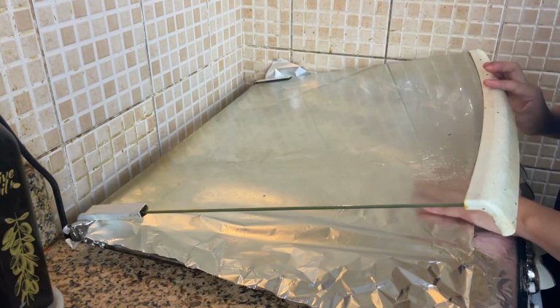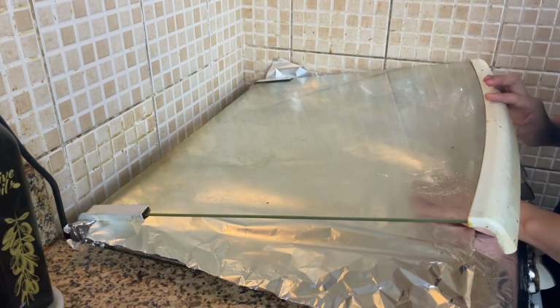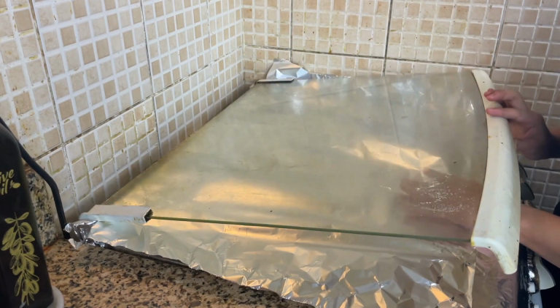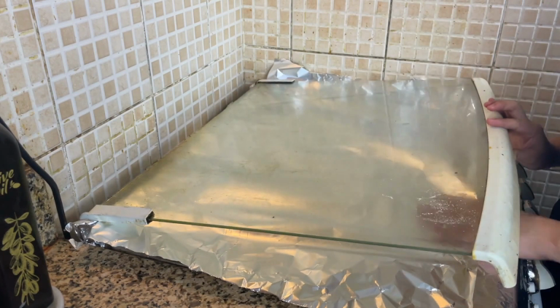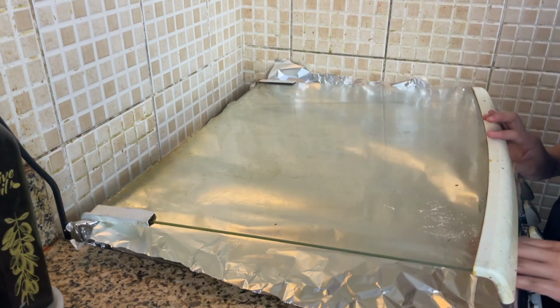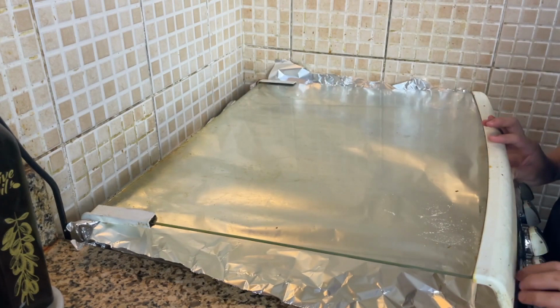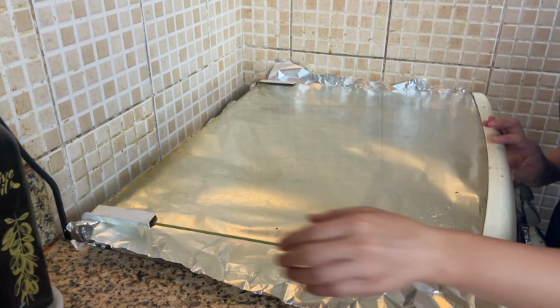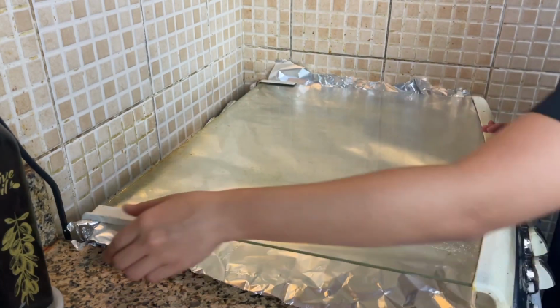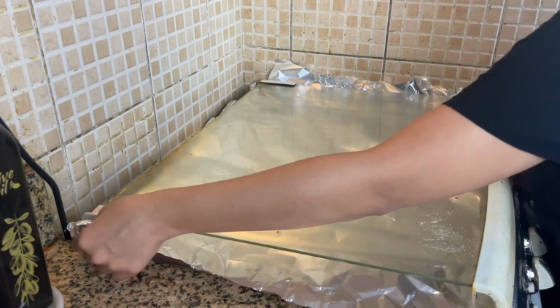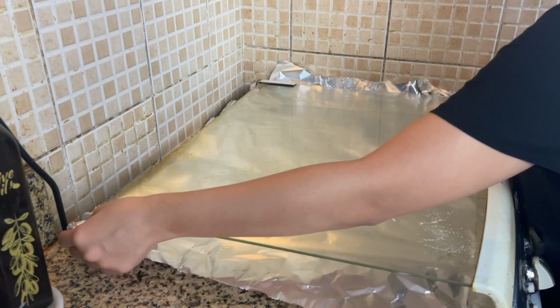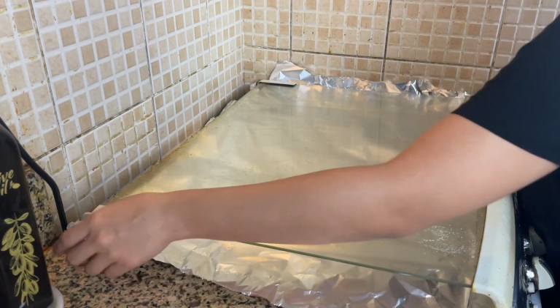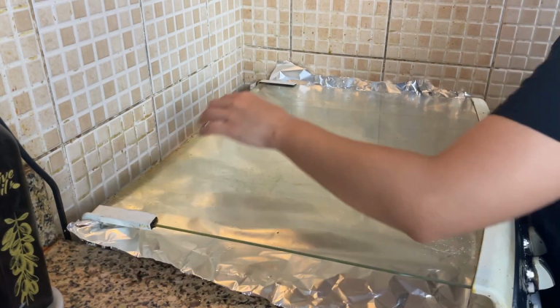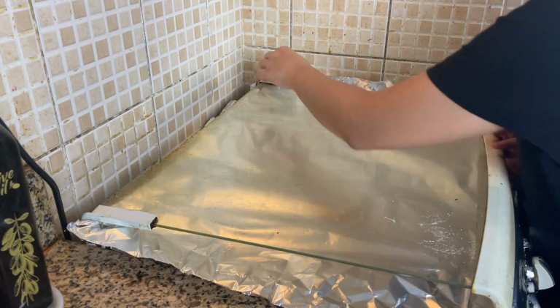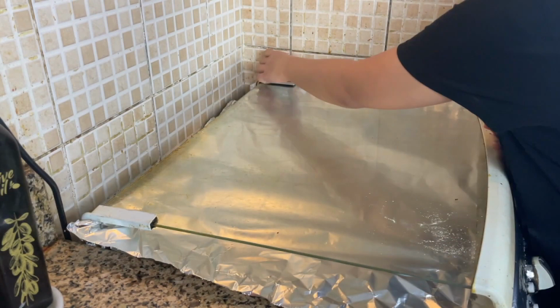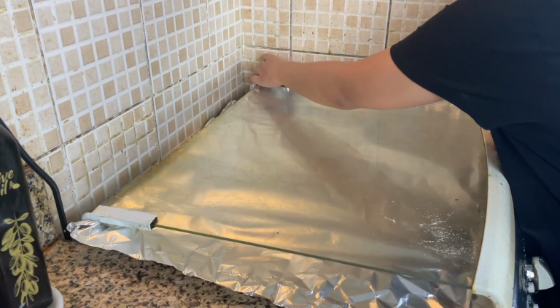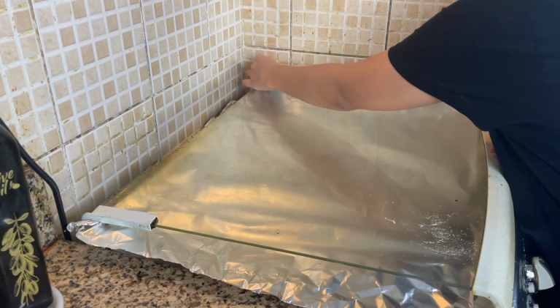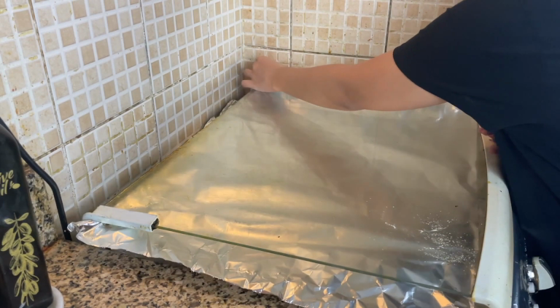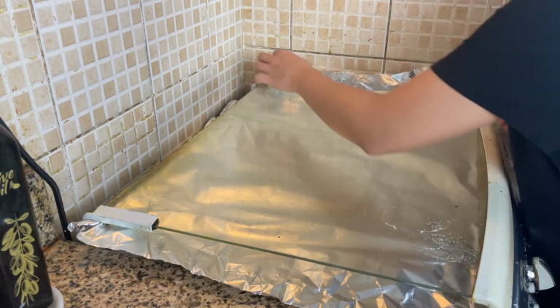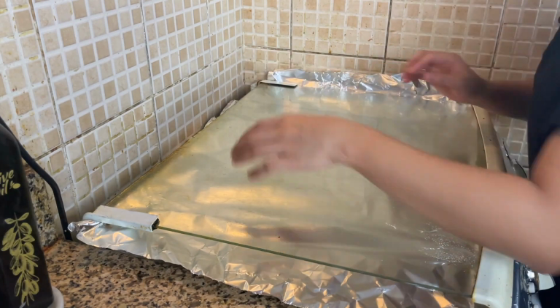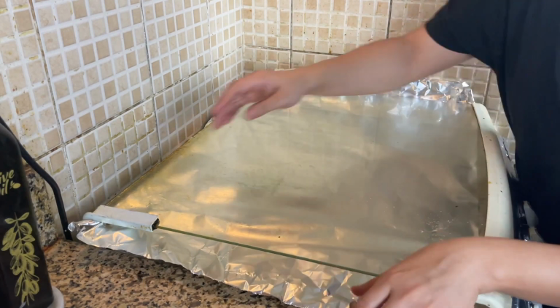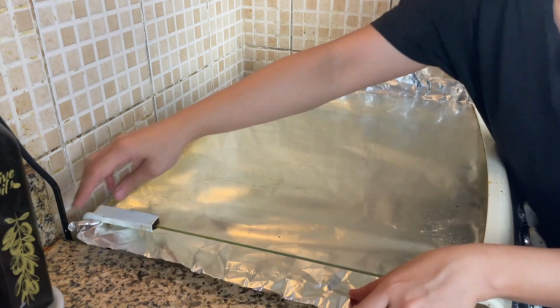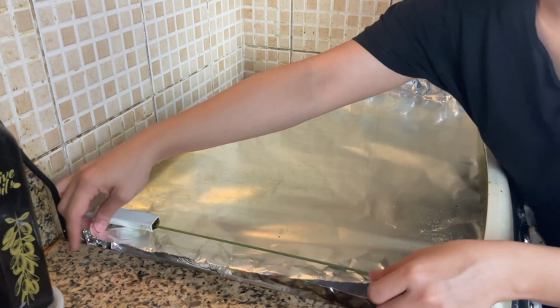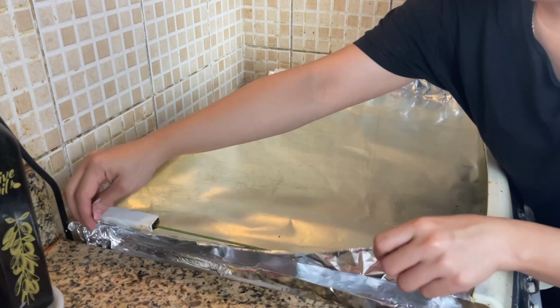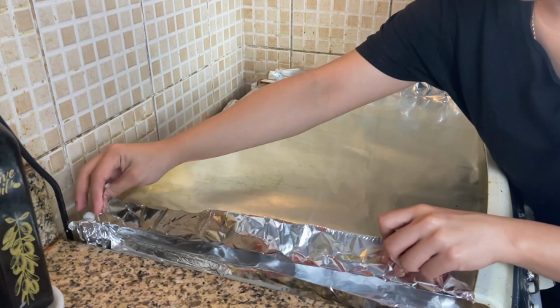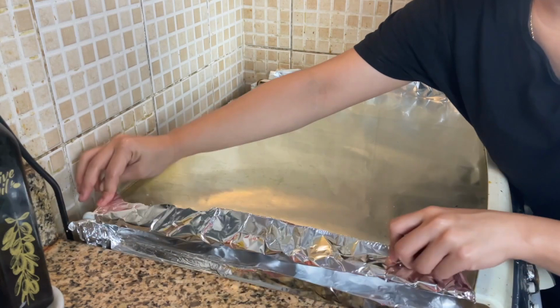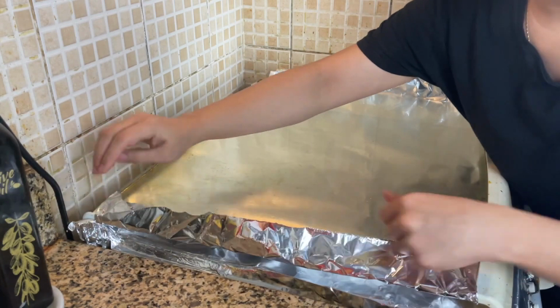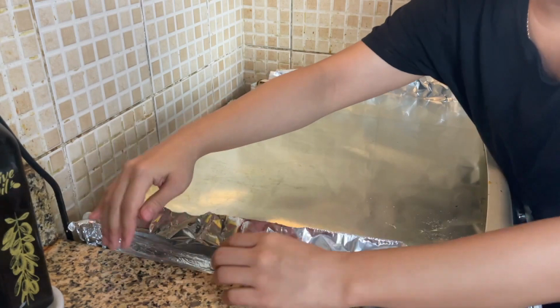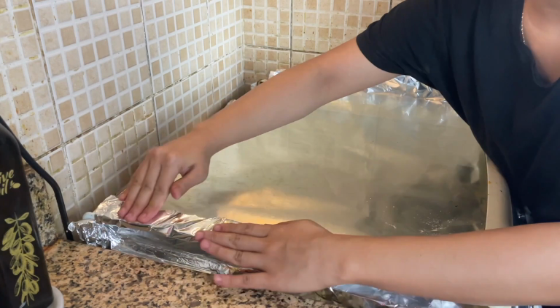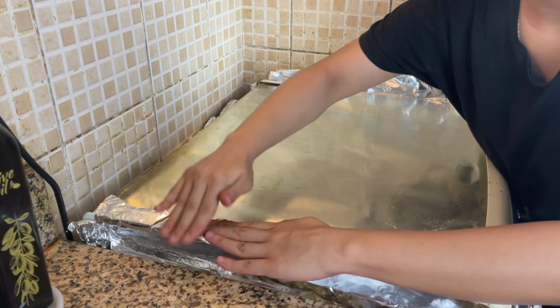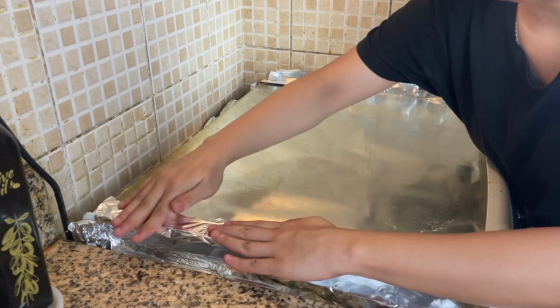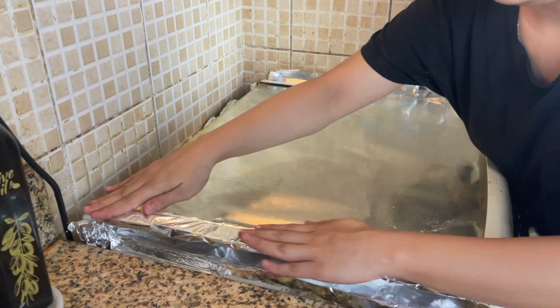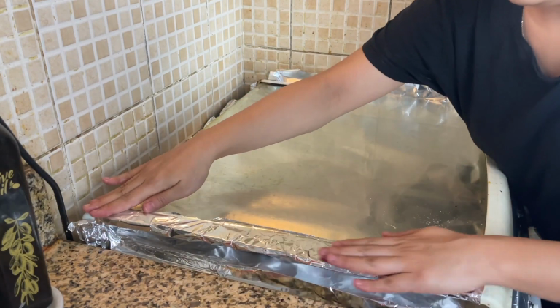Guys, it's so easy to do. Close it and press it on the top.